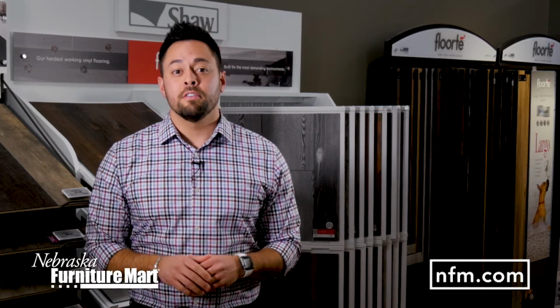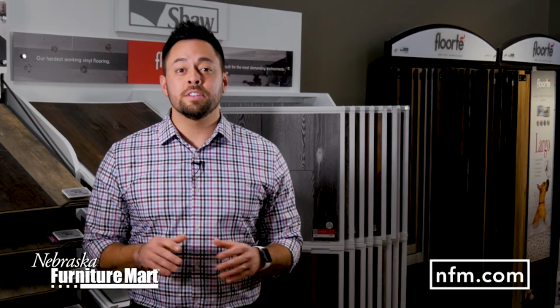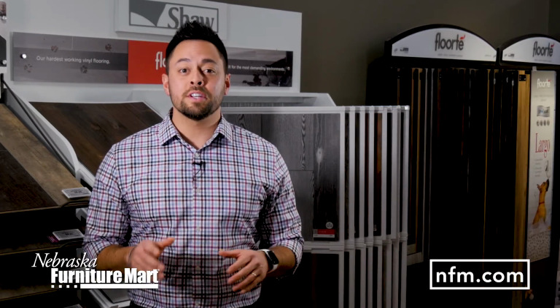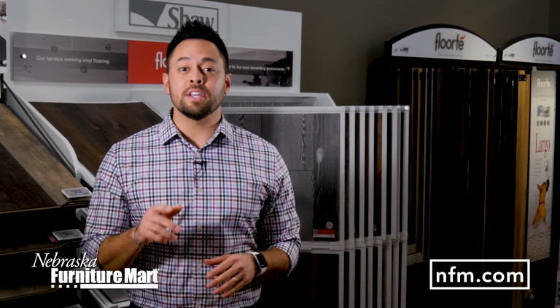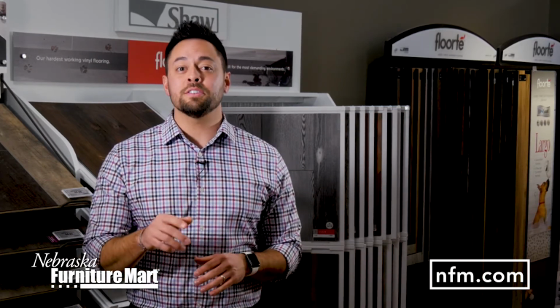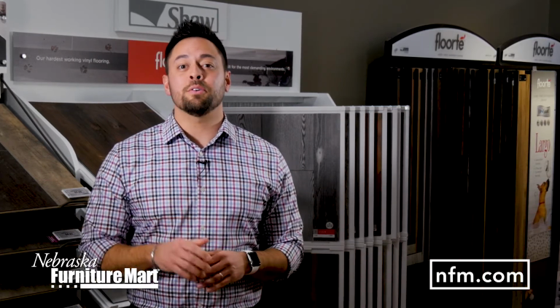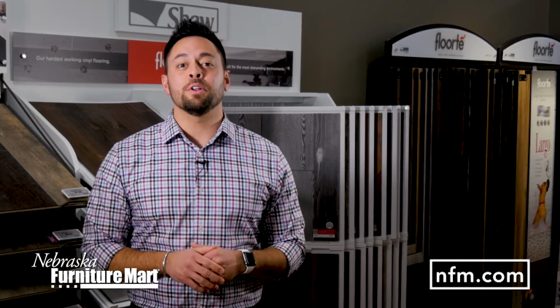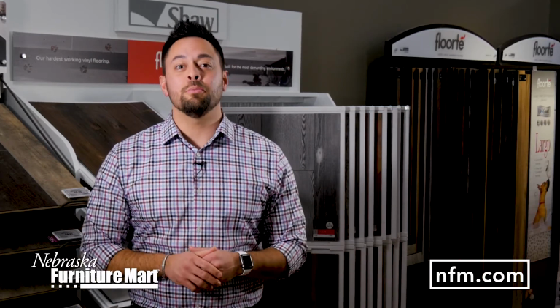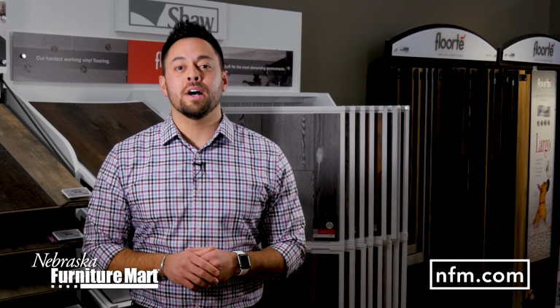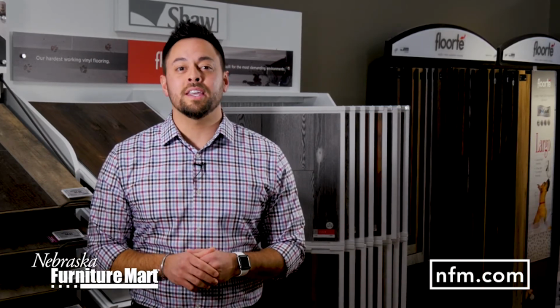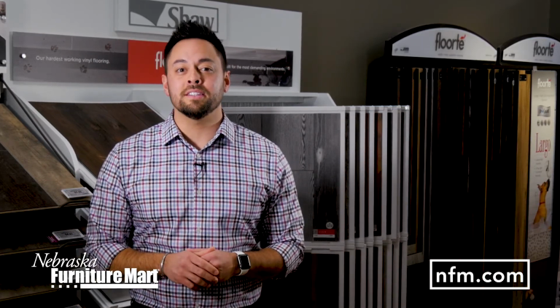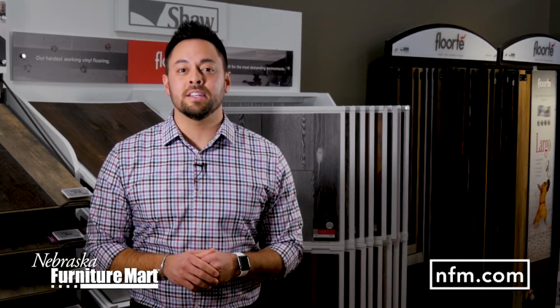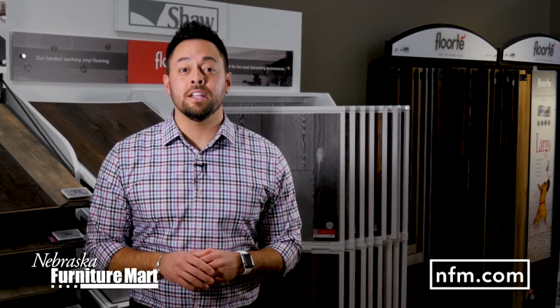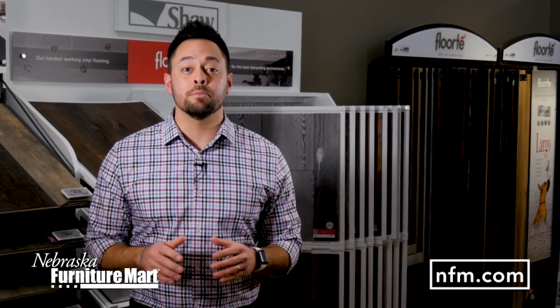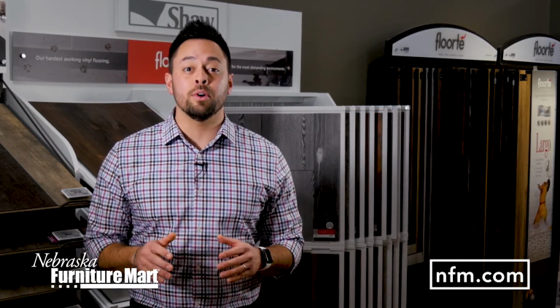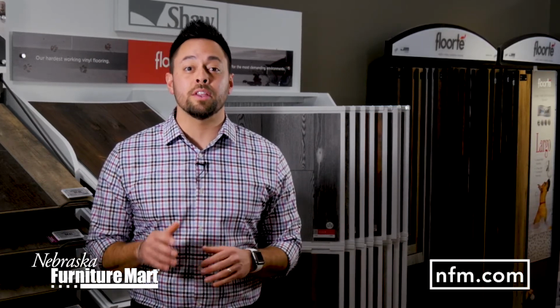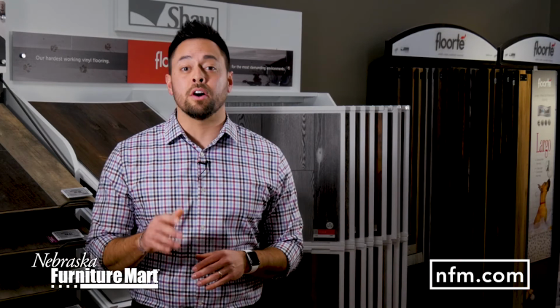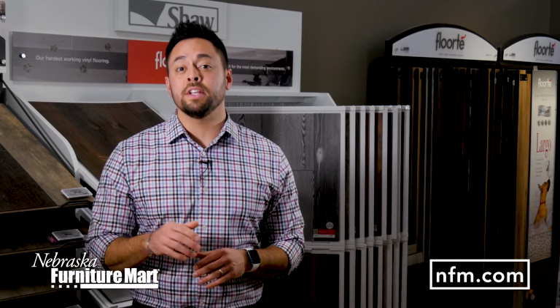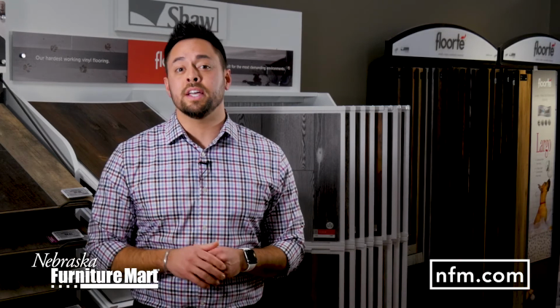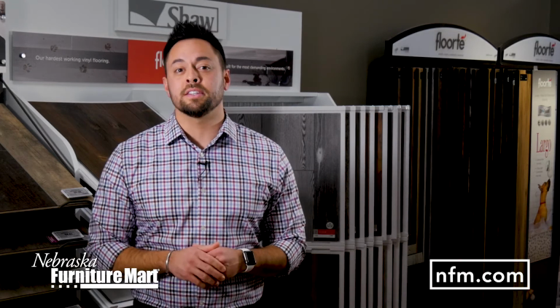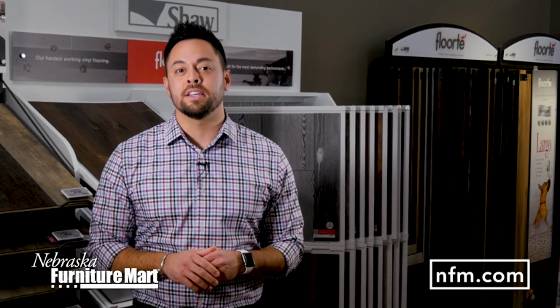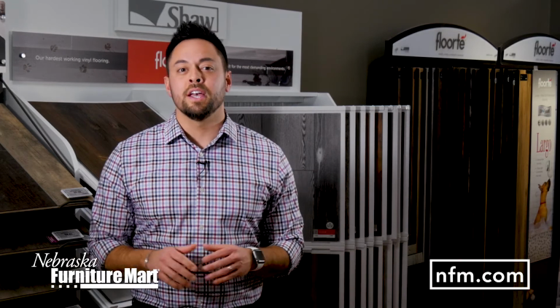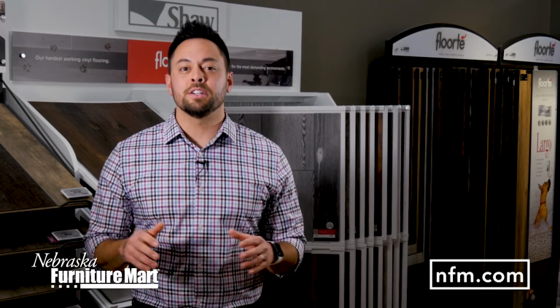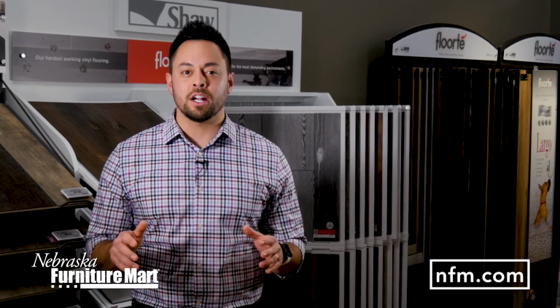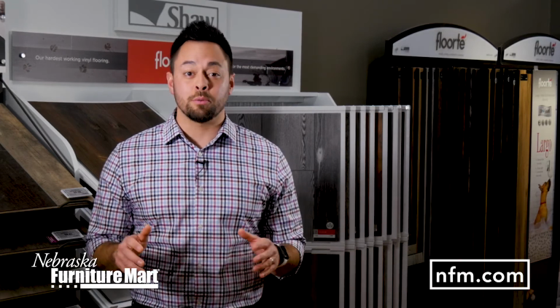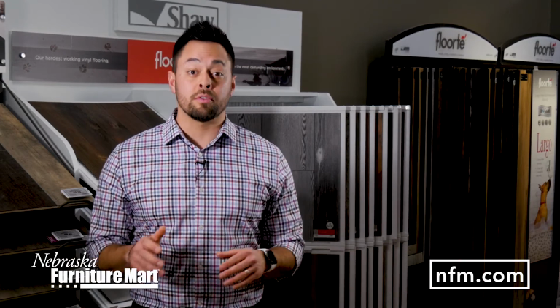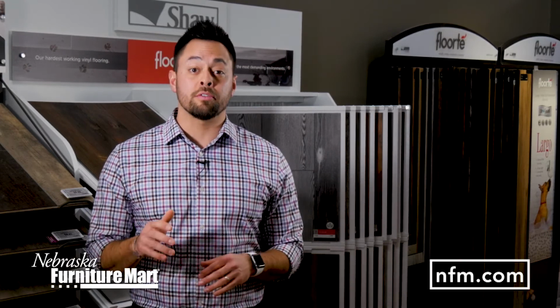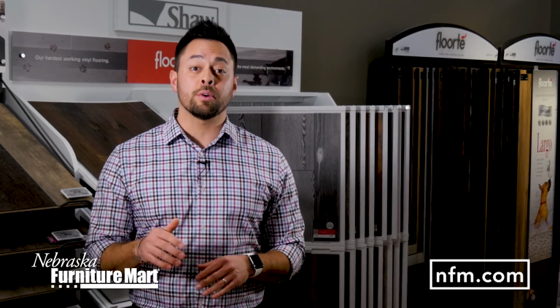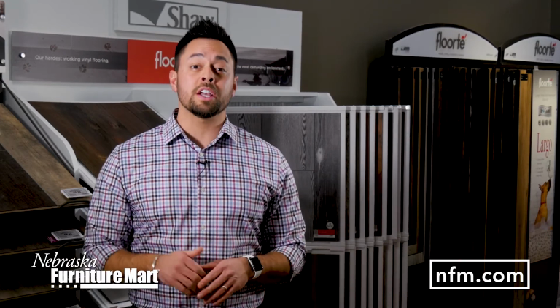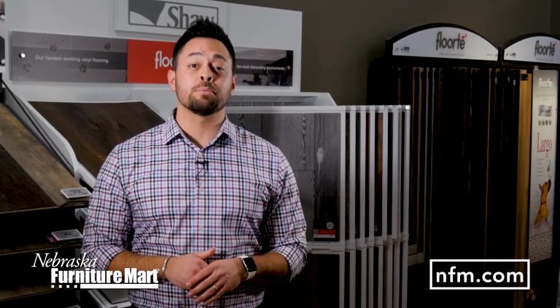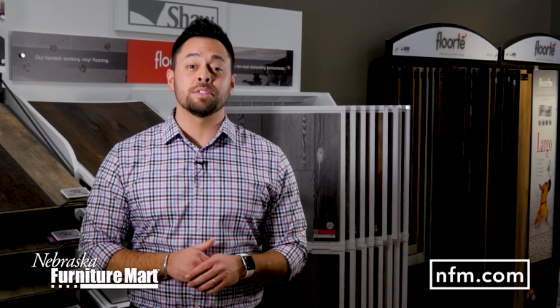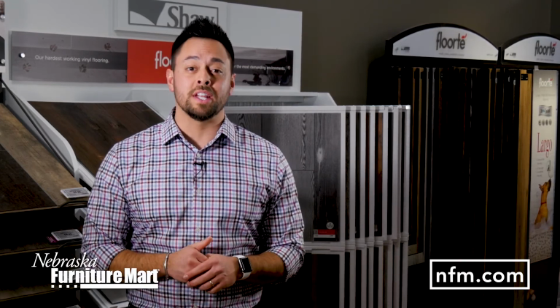Visit us in-store in Omaha, Kansas City, Des Moines, and the Colony, Texas, and talk to one of our flooring experts today.